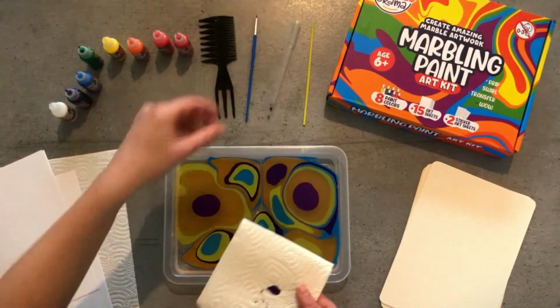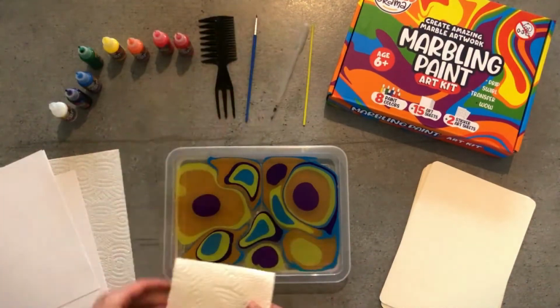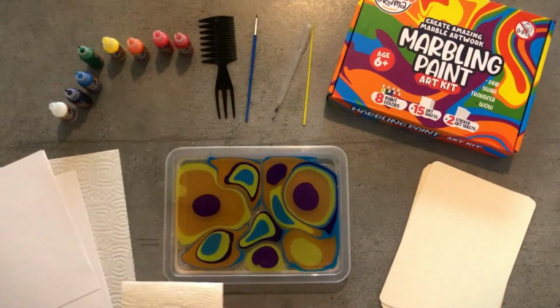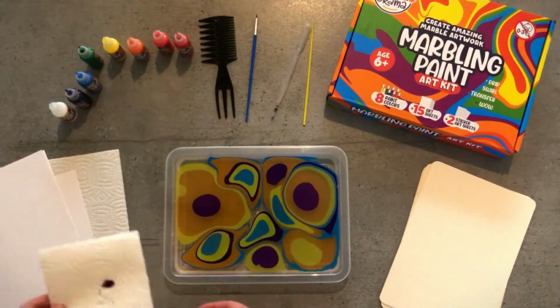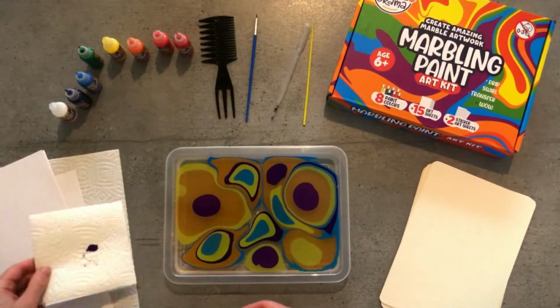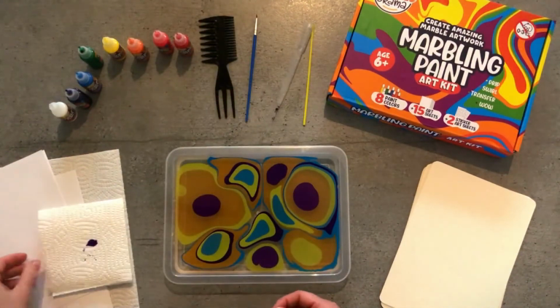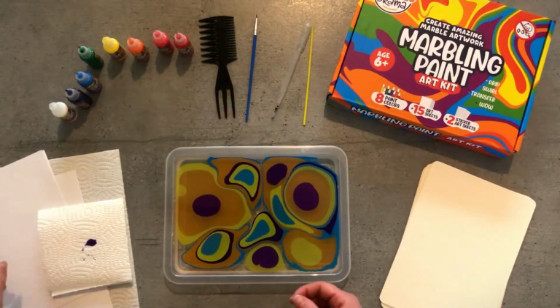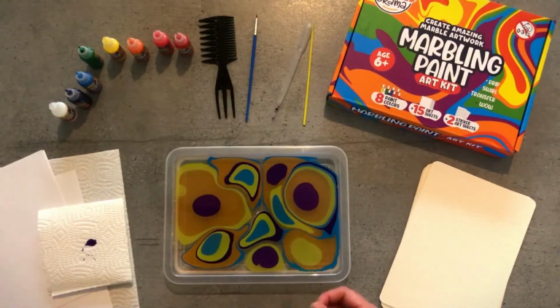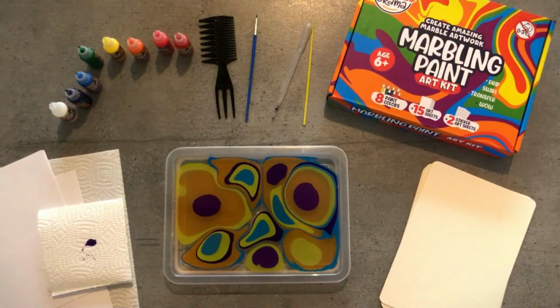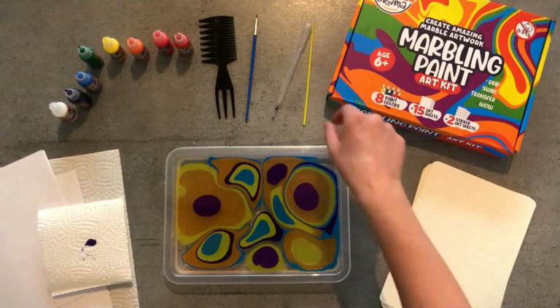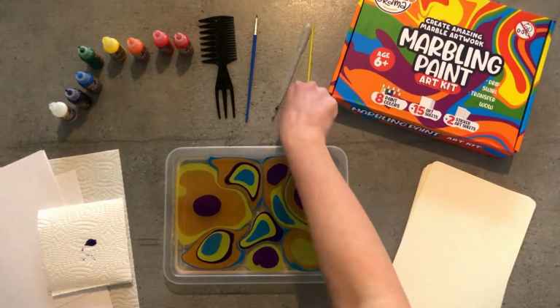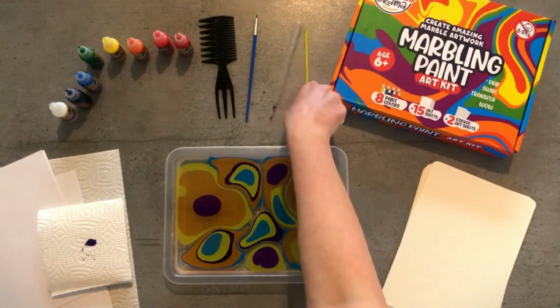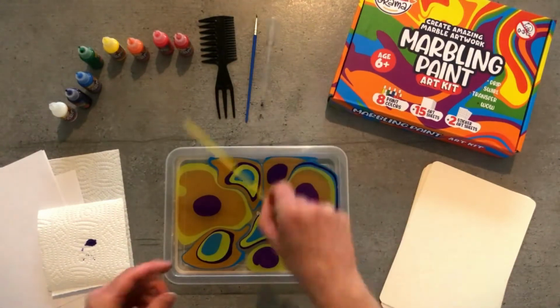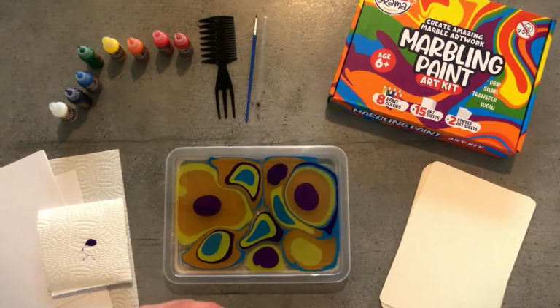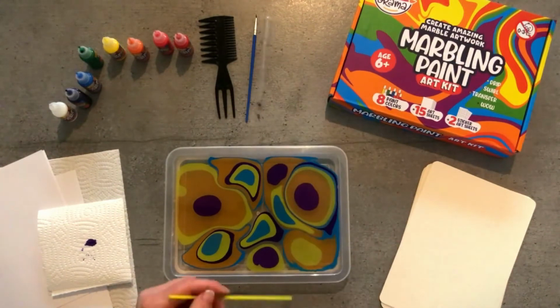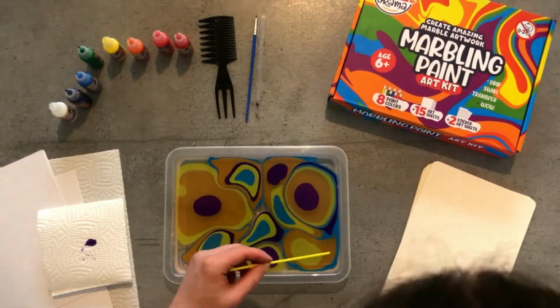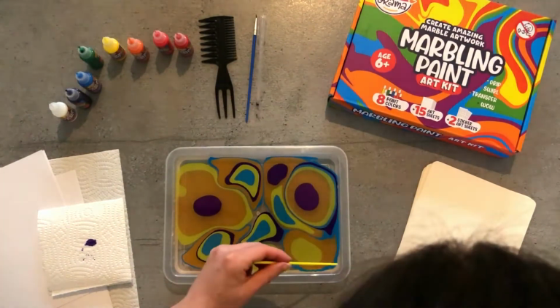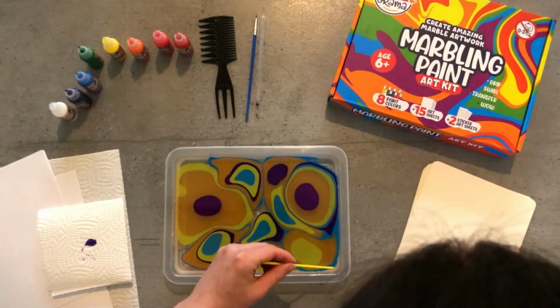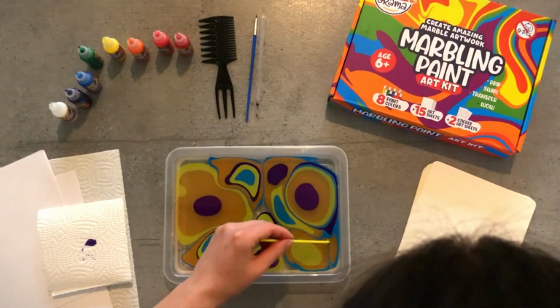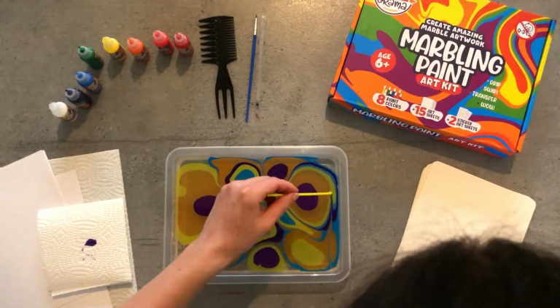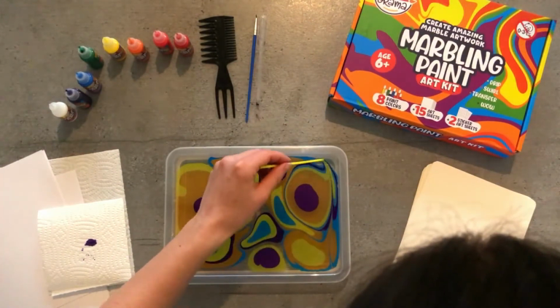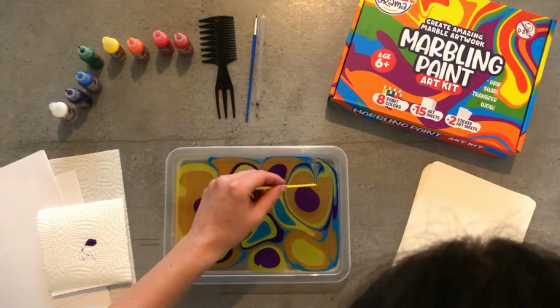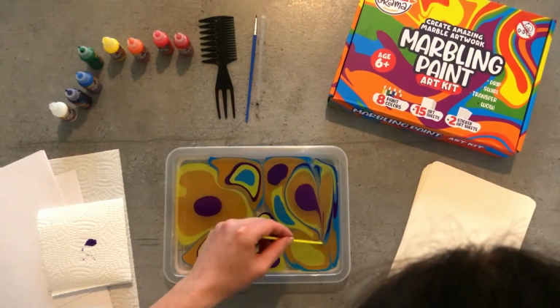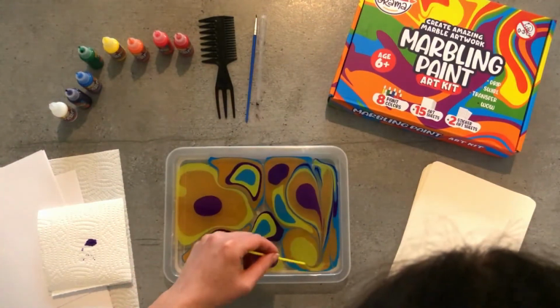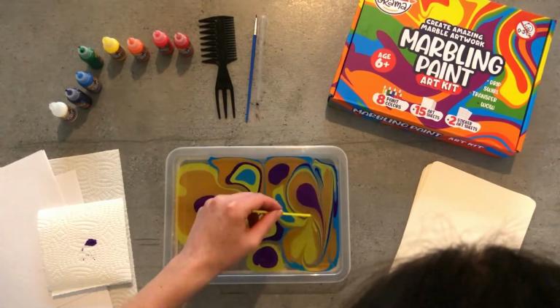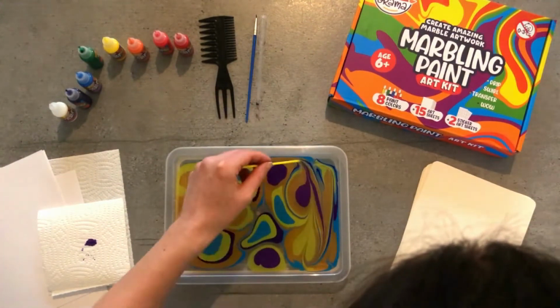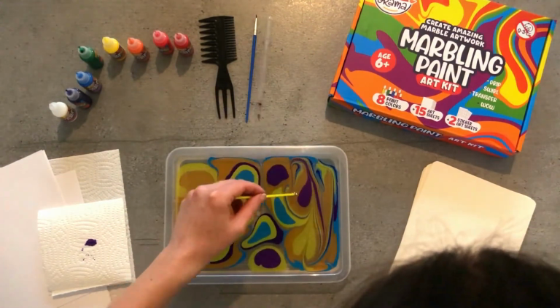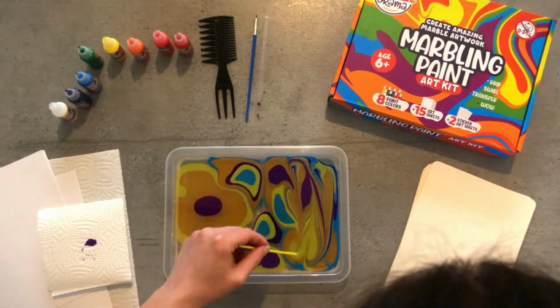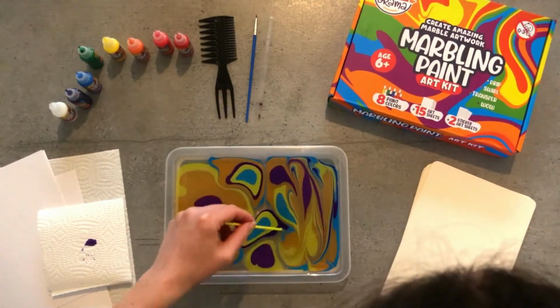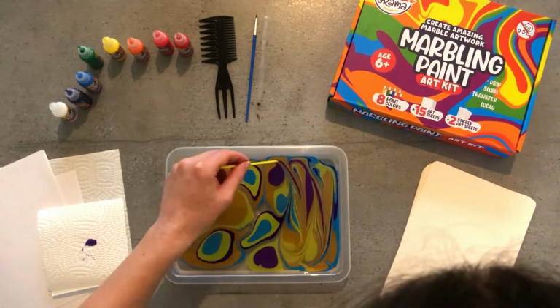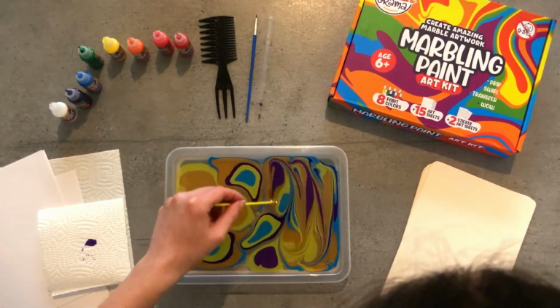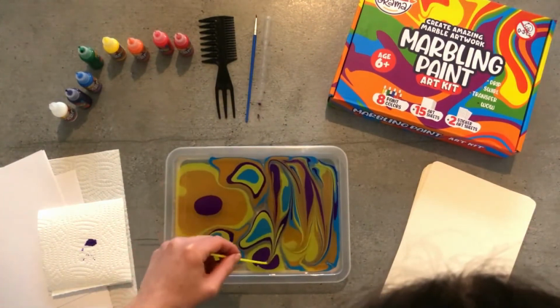Then, you can pick one of your tools and trace it across the surface to create intricate marbling patterns.